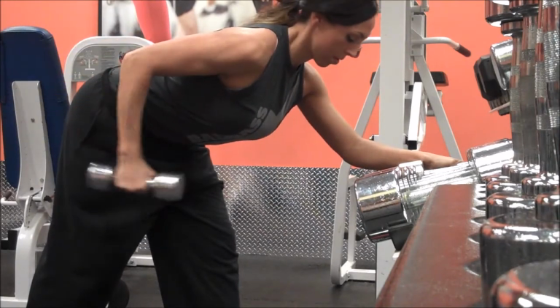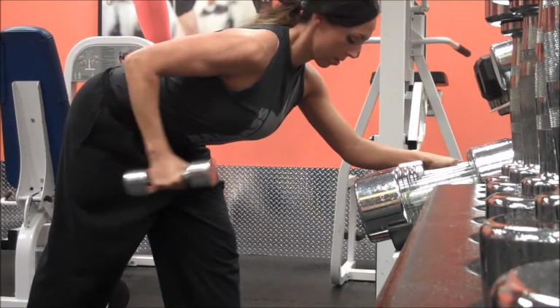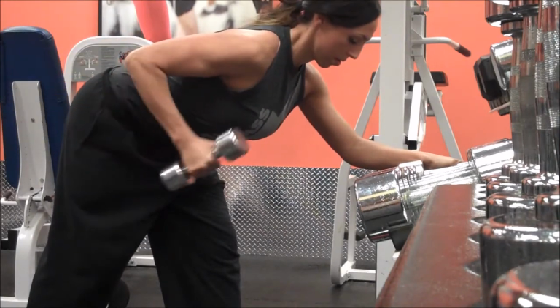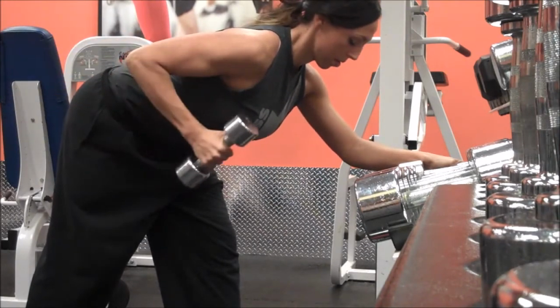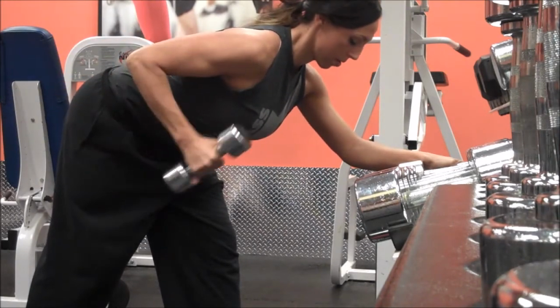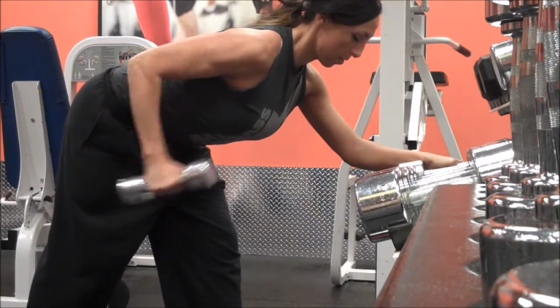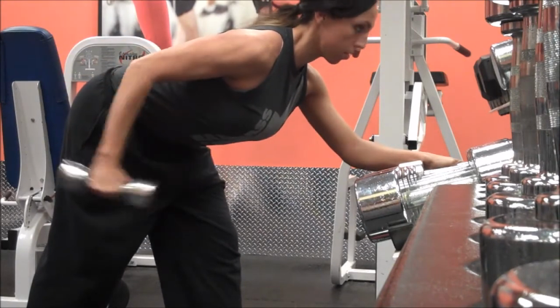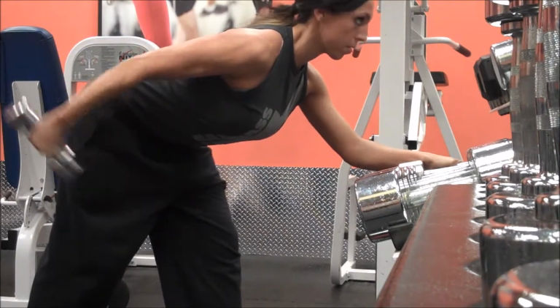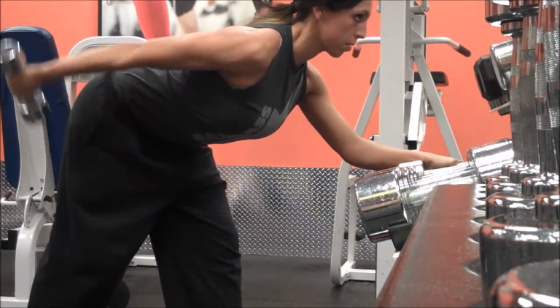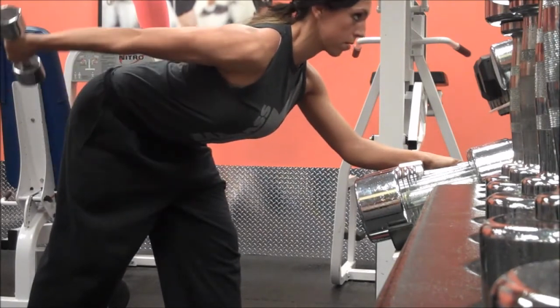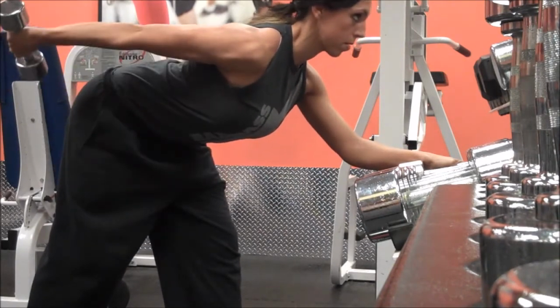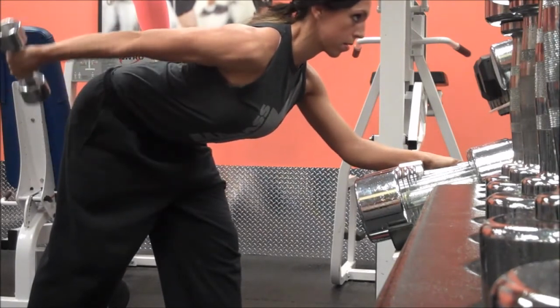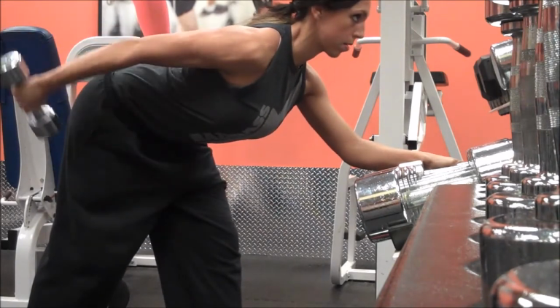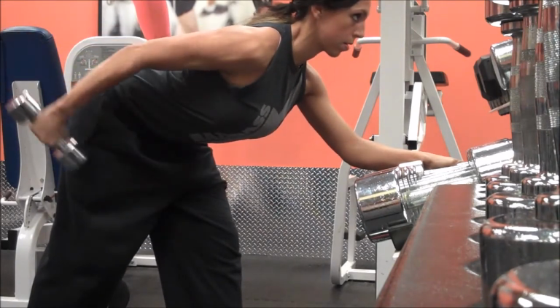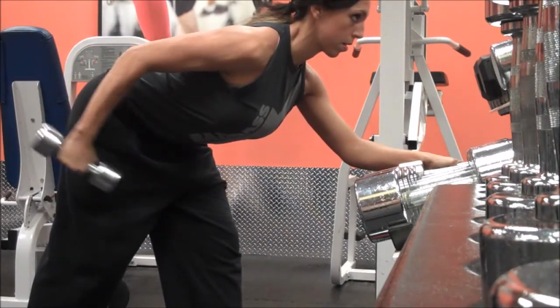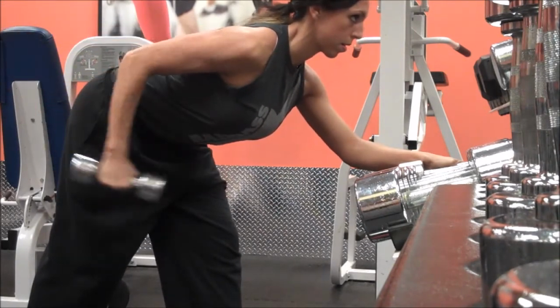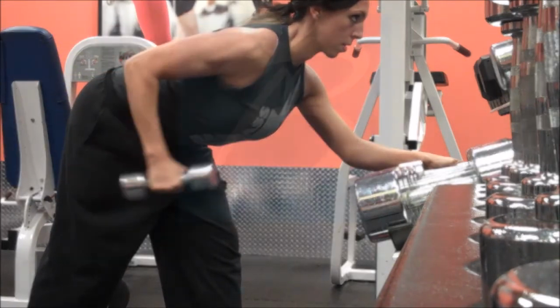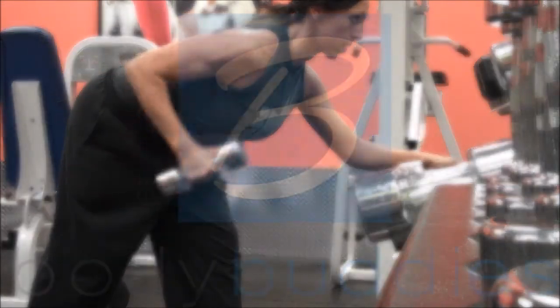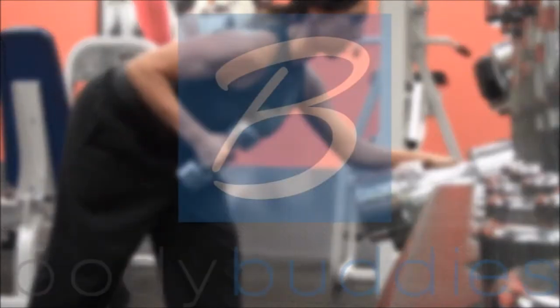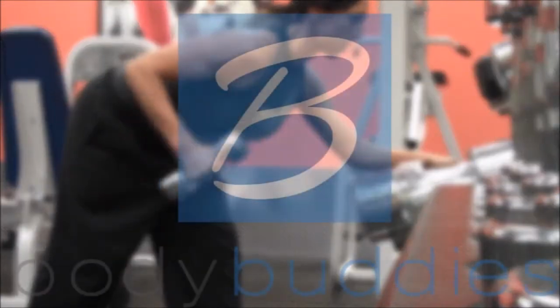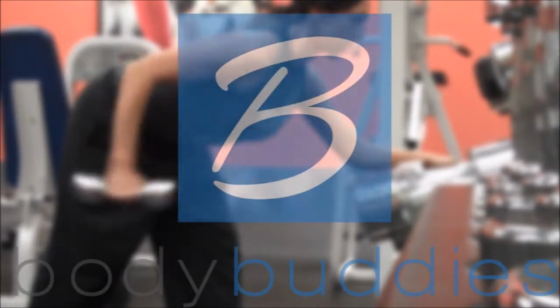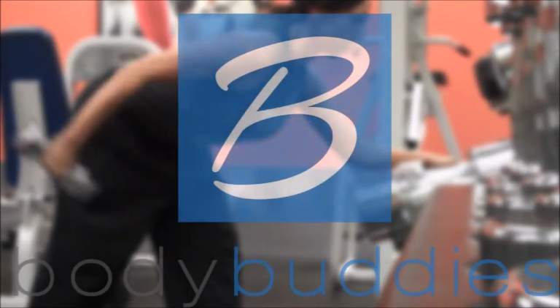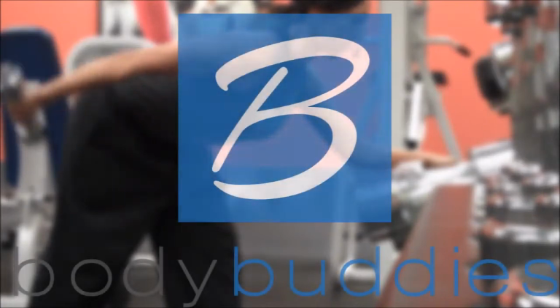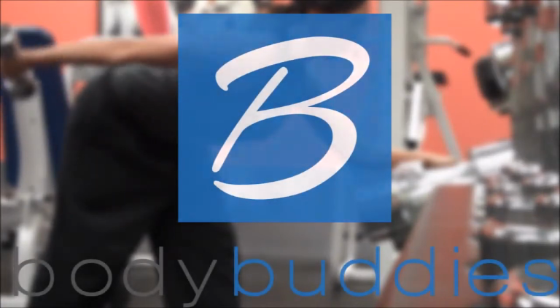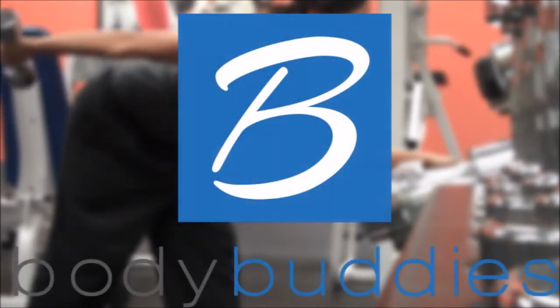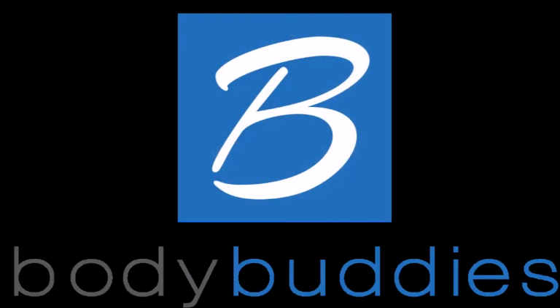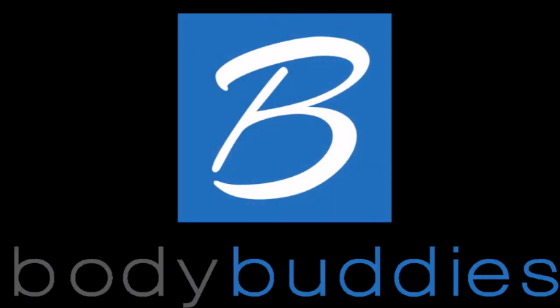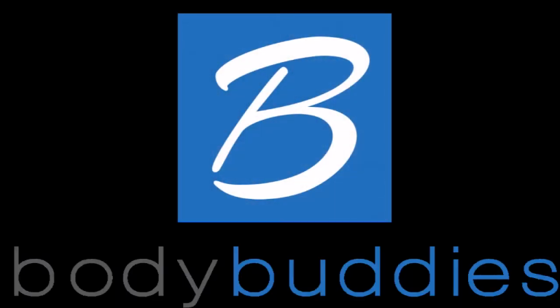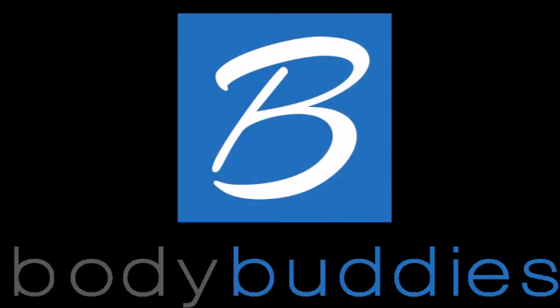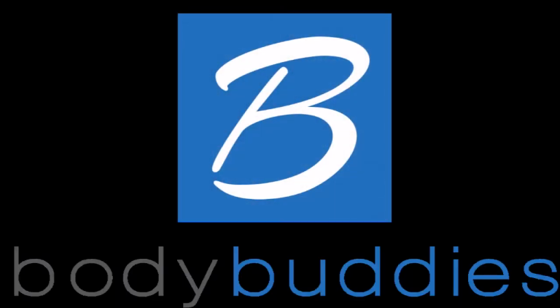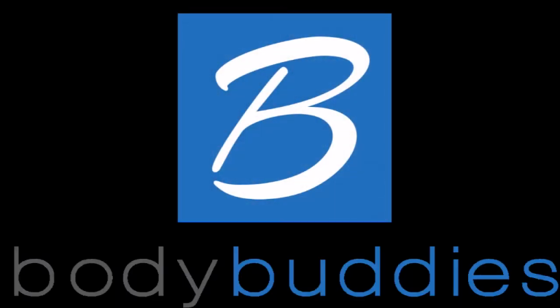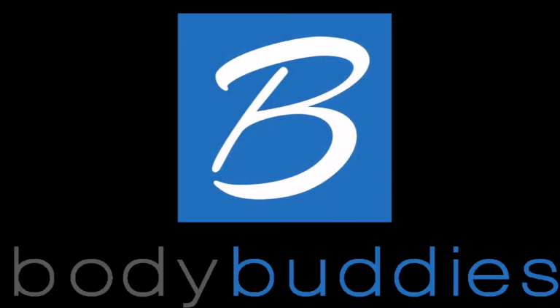Watch how I'm flipping my wrist, pressing the palm up towards the ceiling at the top, to get the maximum contraction.